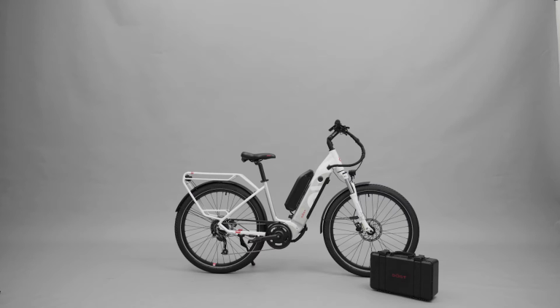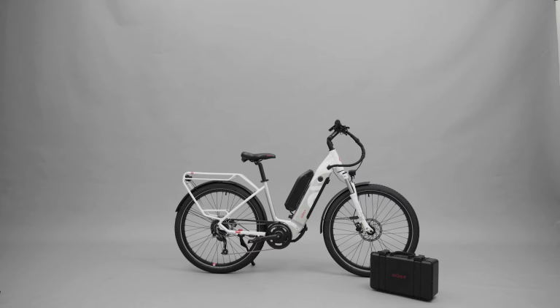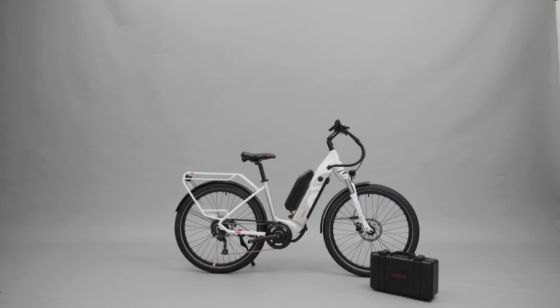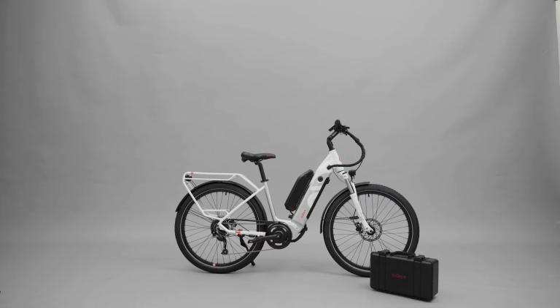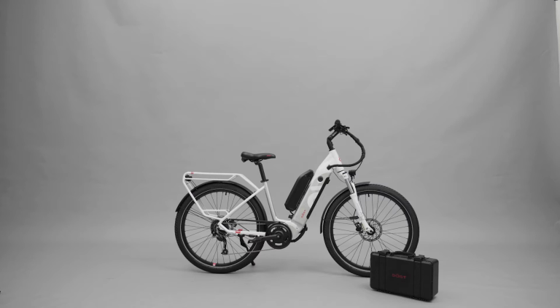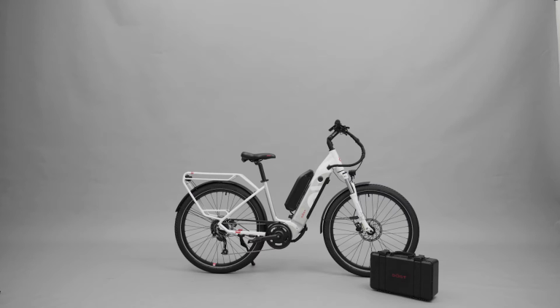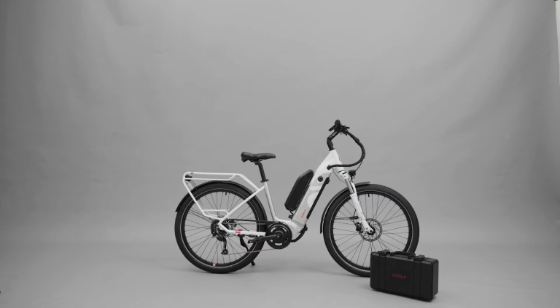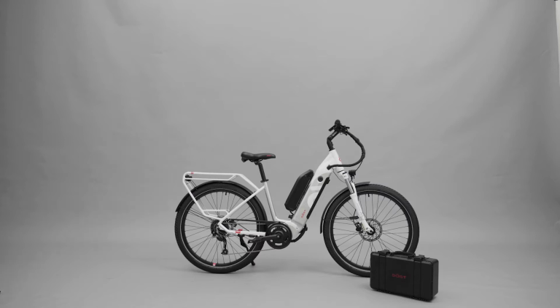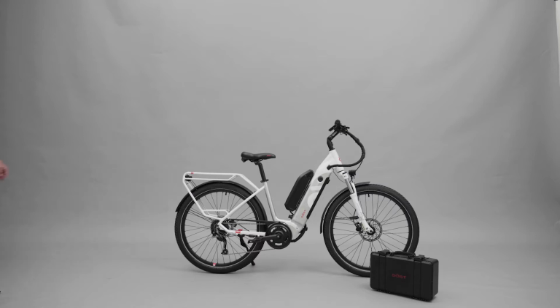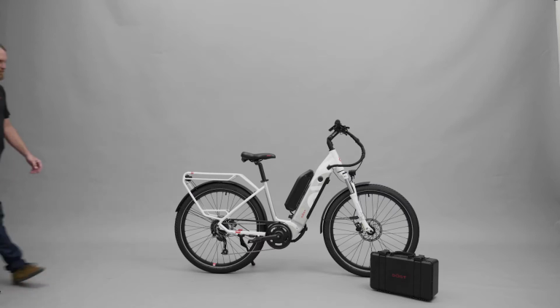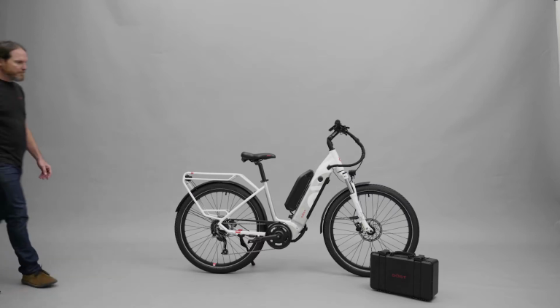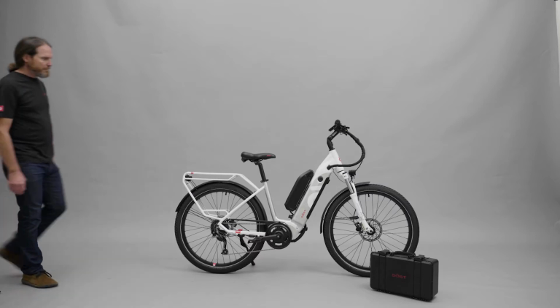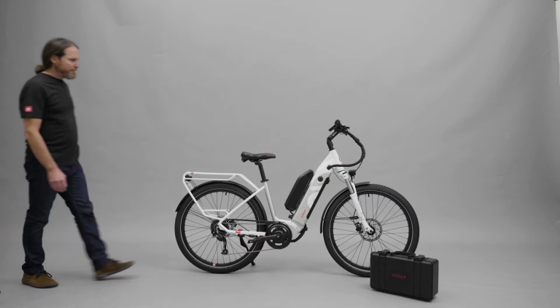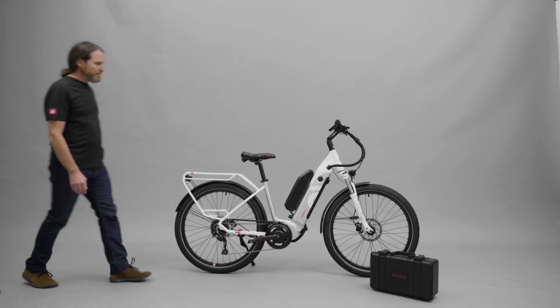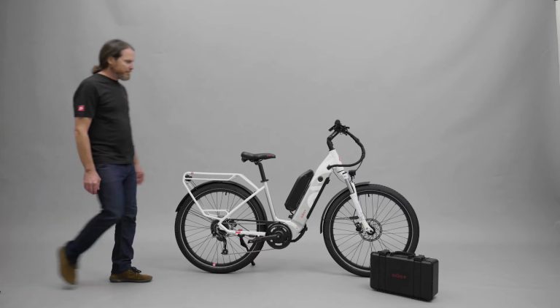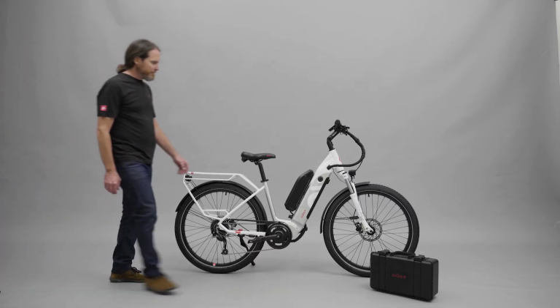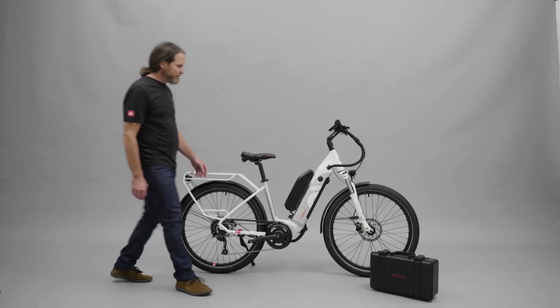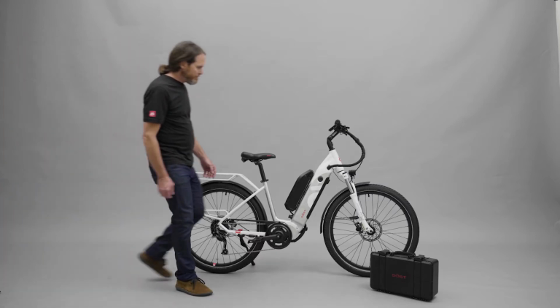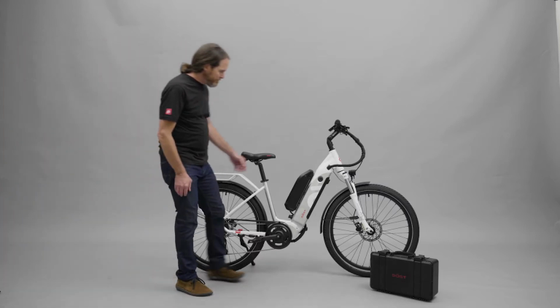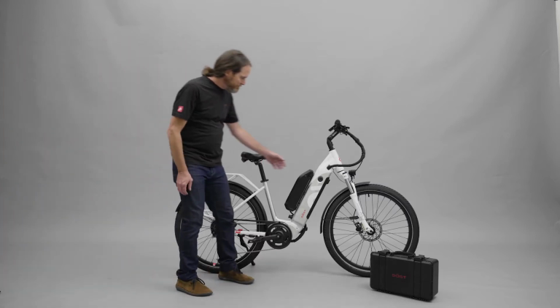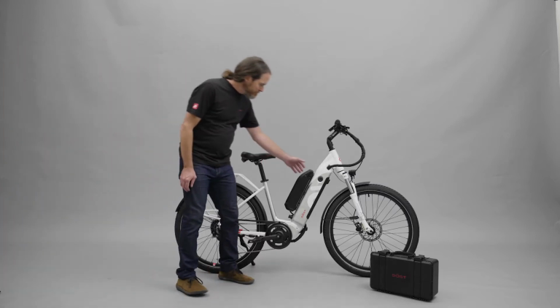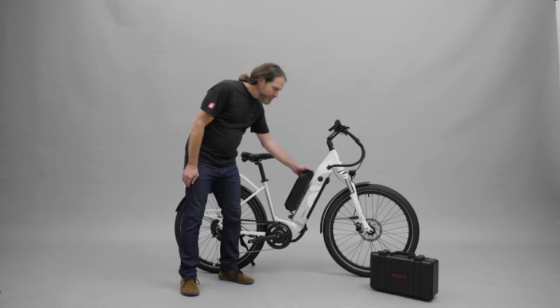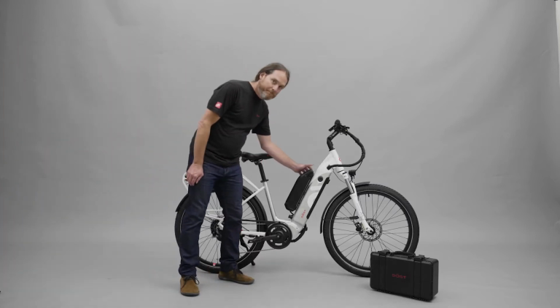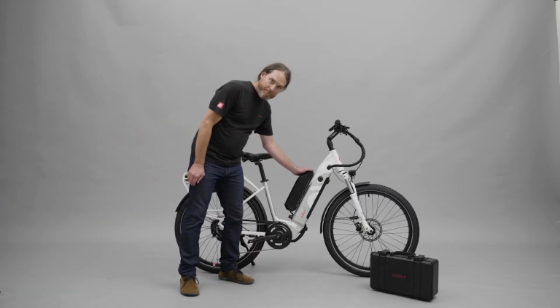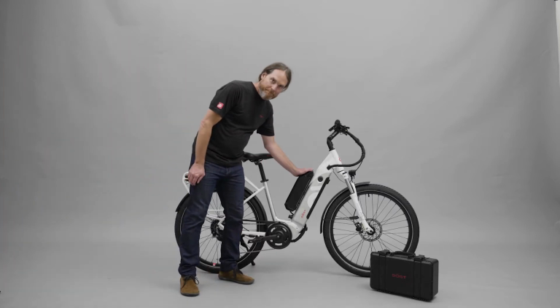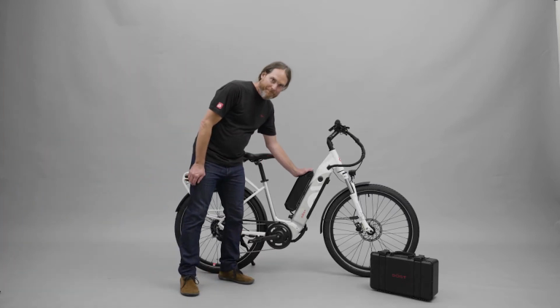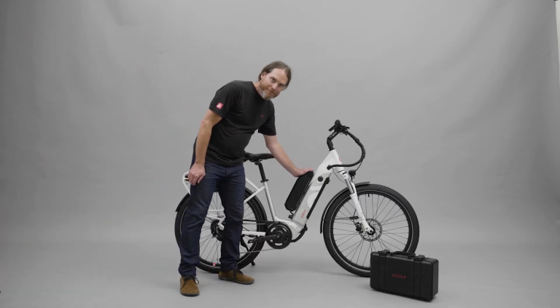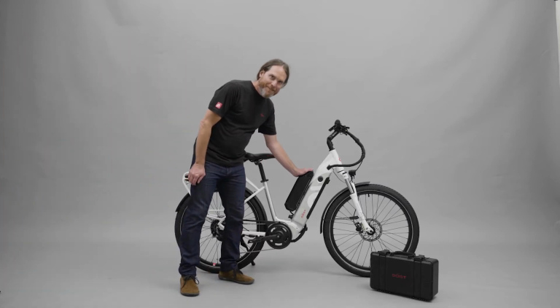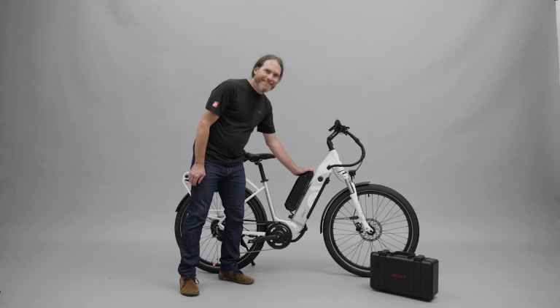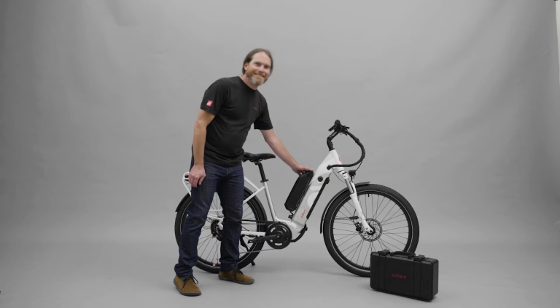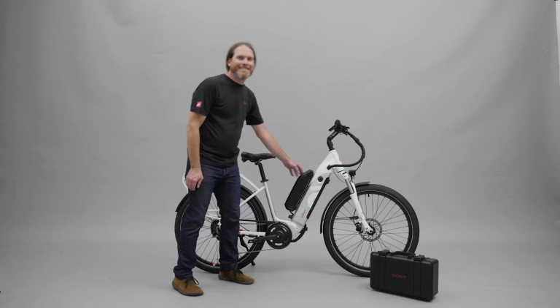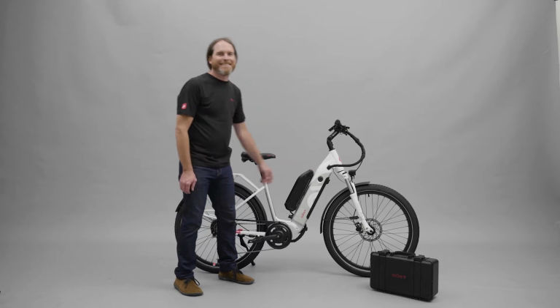Welcome back to the DOST unboxing series. Dave is going to show you how to insert the secondary battery.